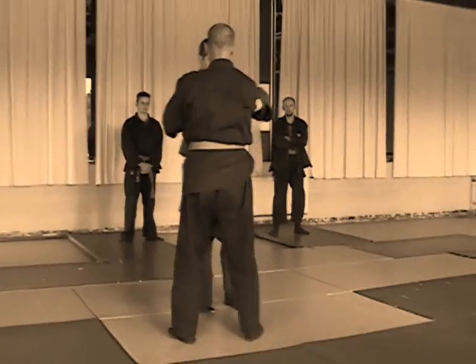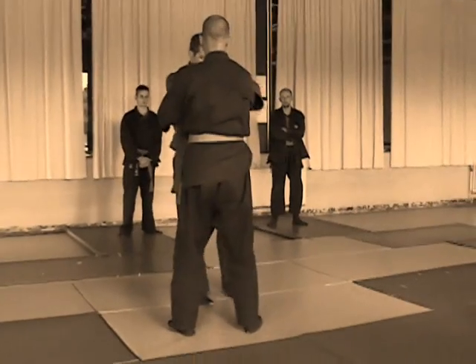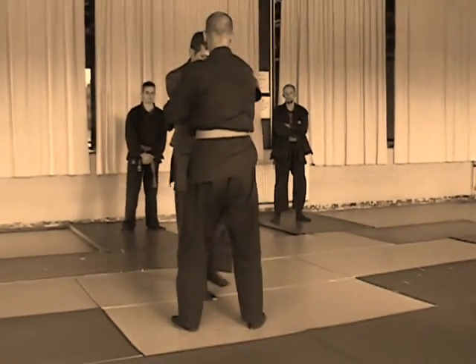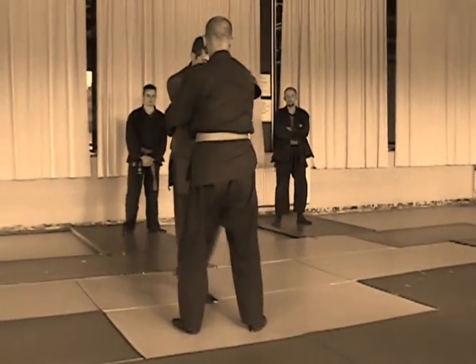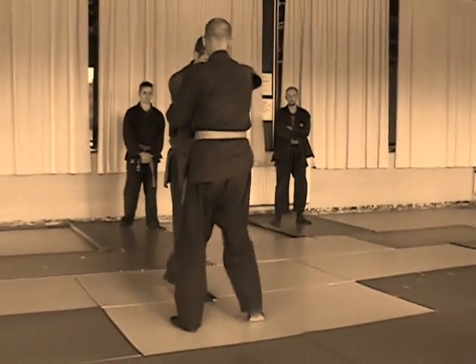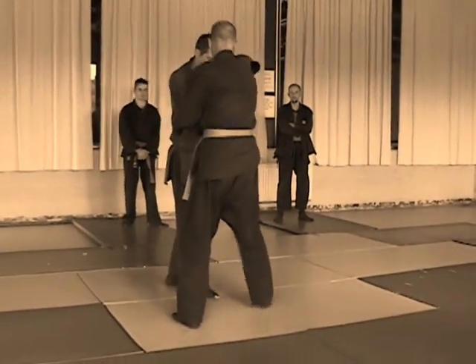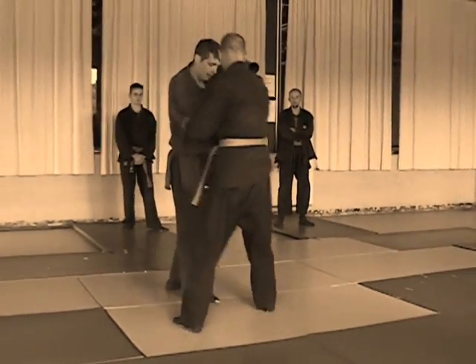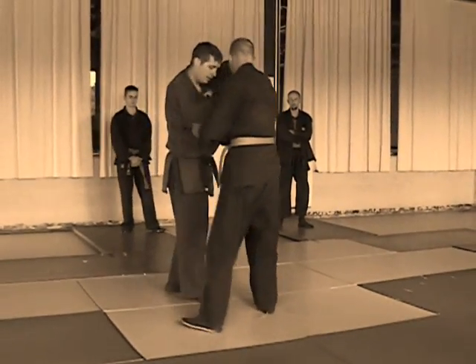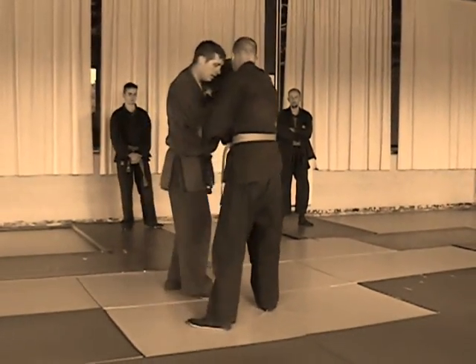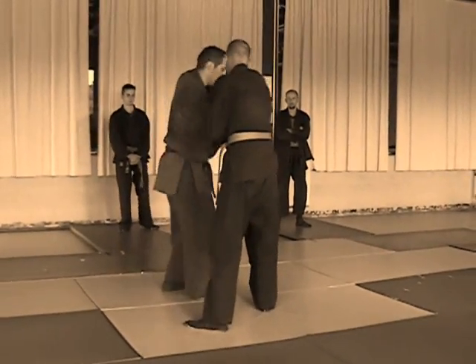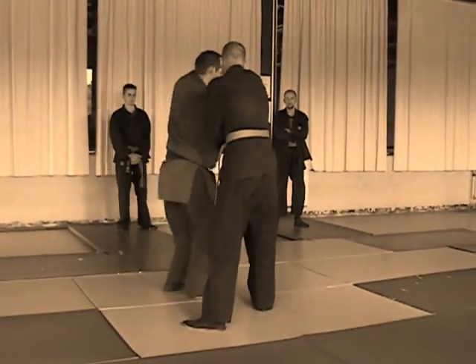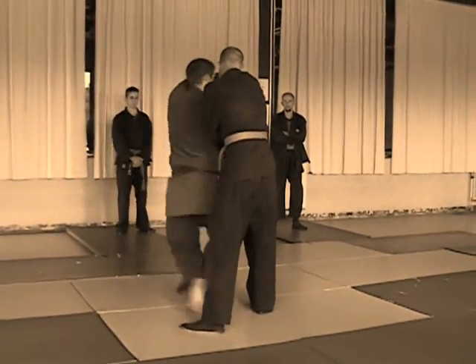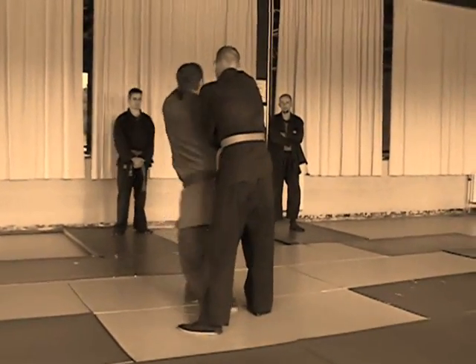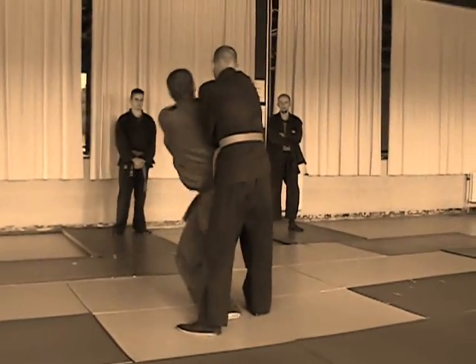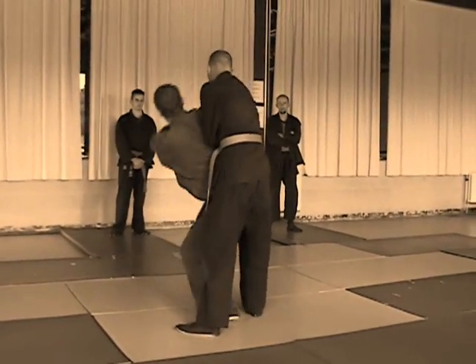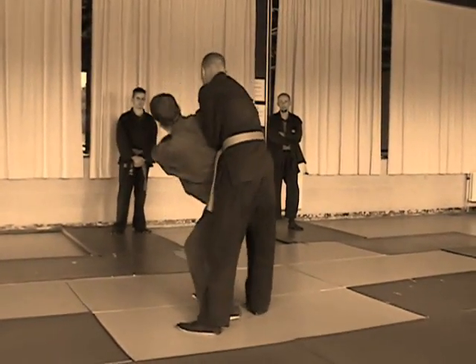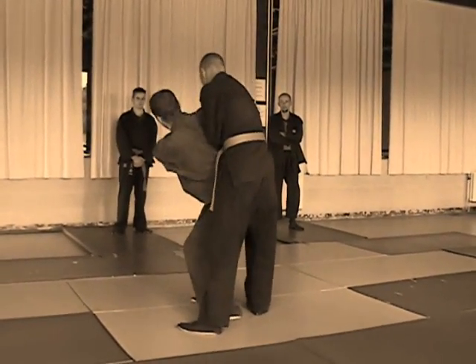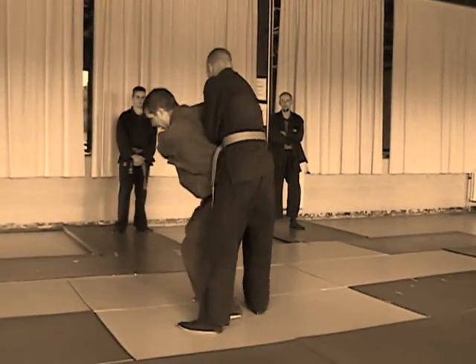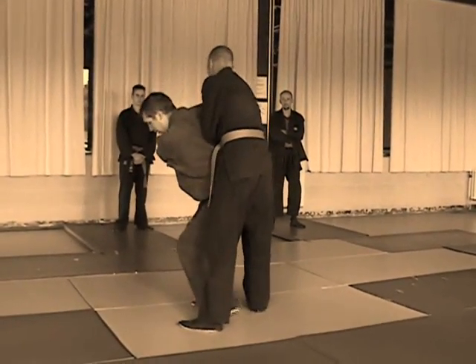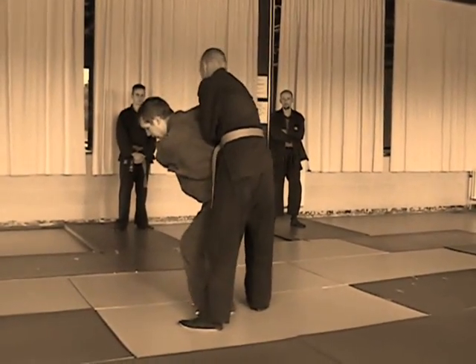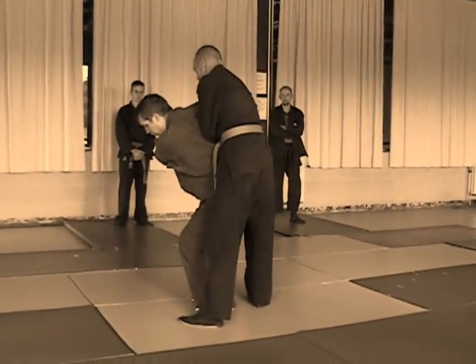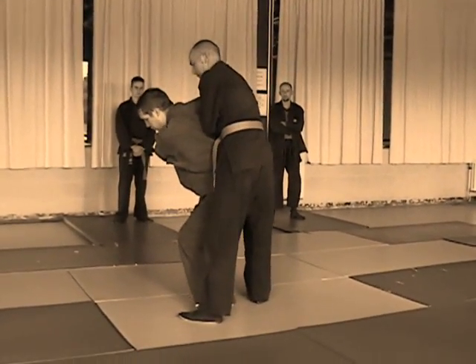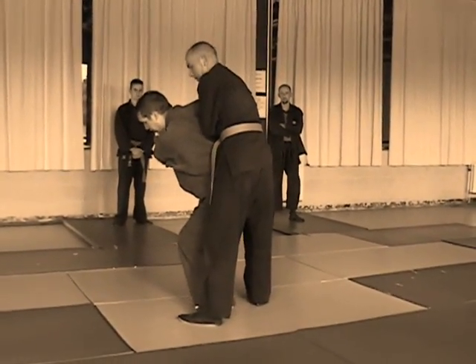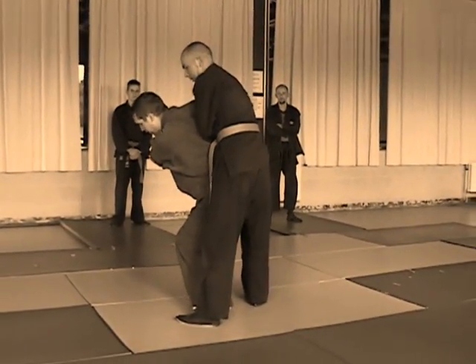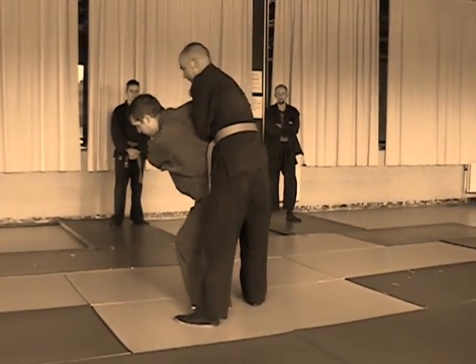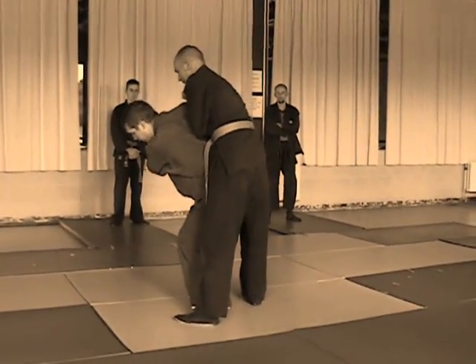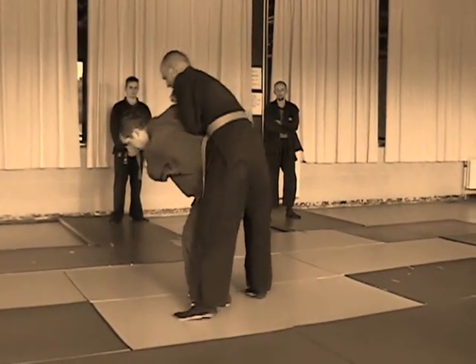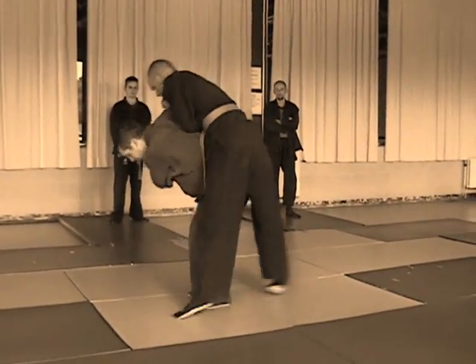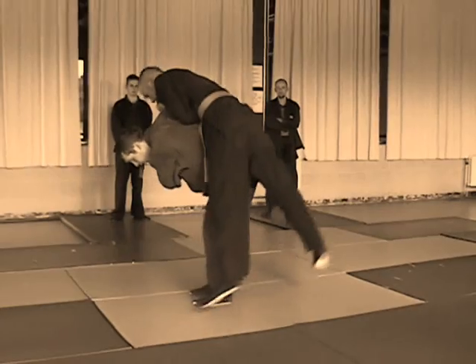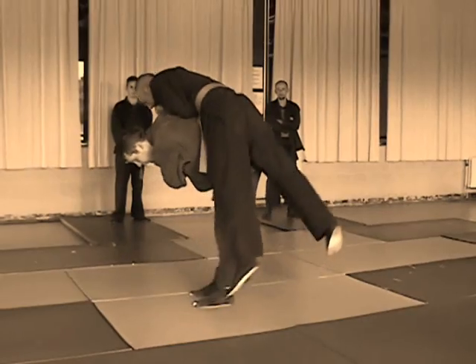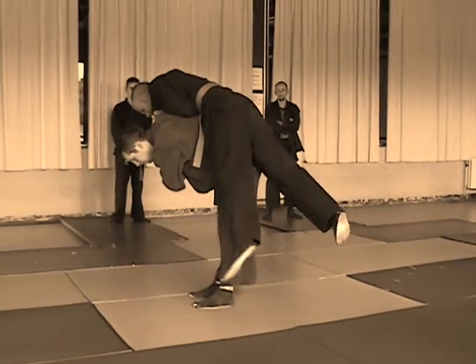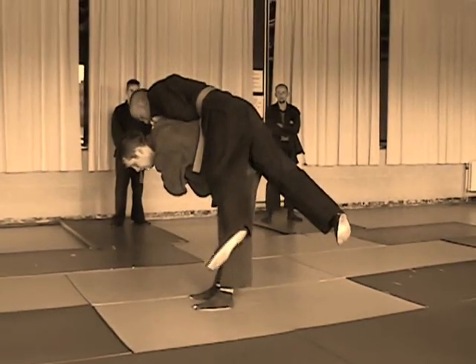Pull a little bit. Knees are close together, and lift.